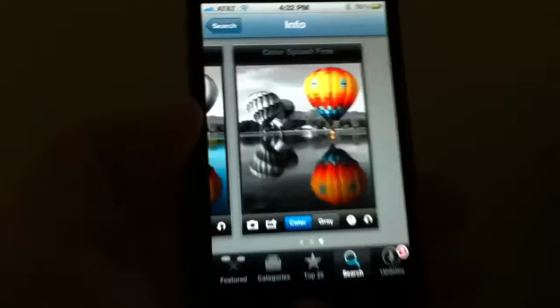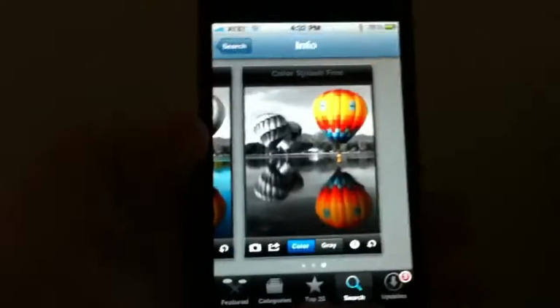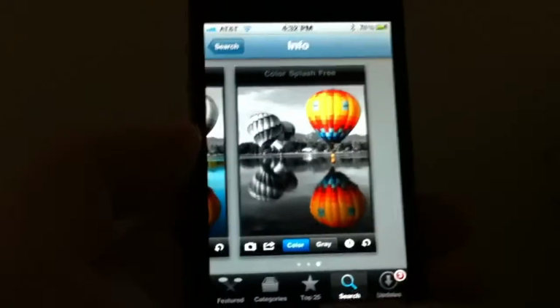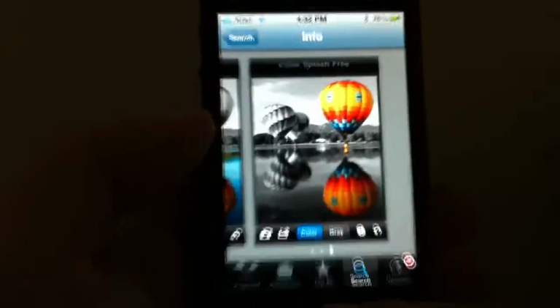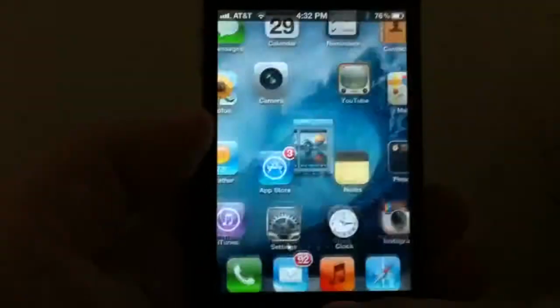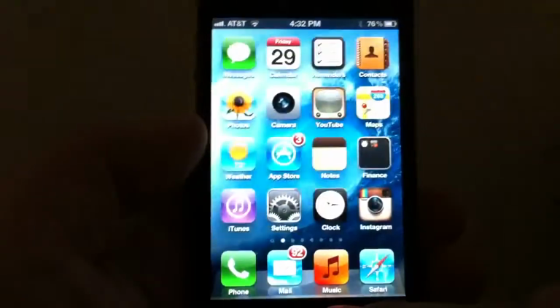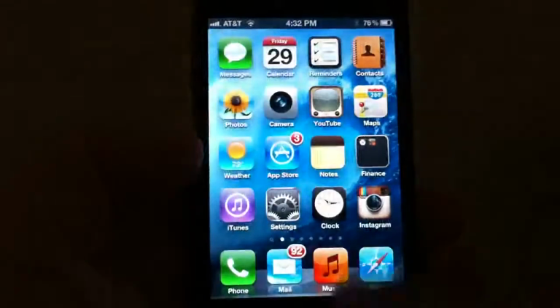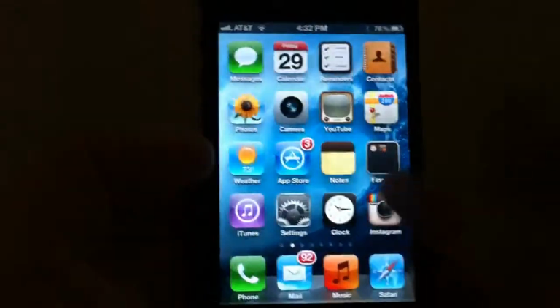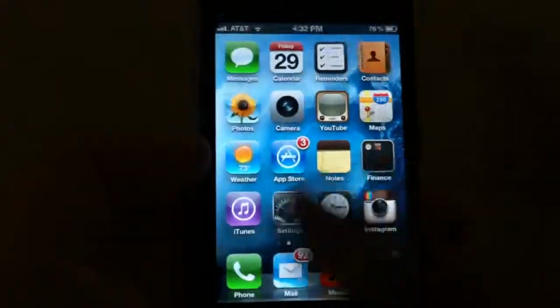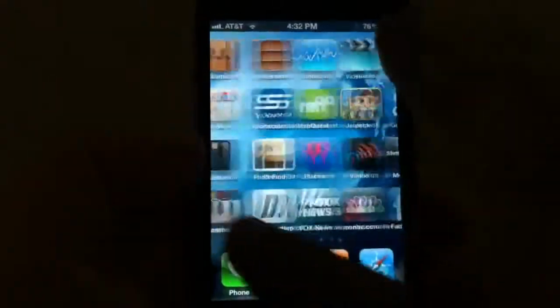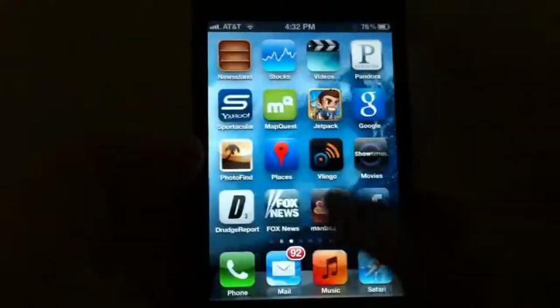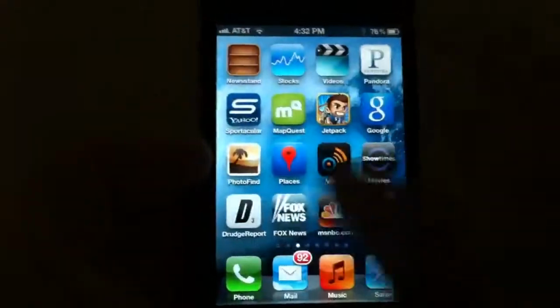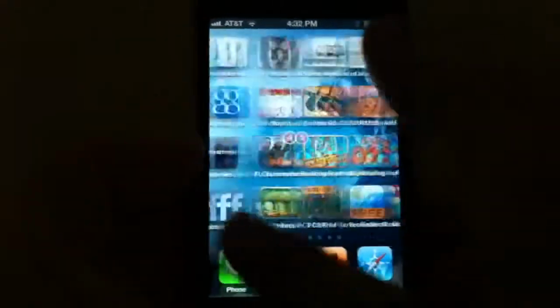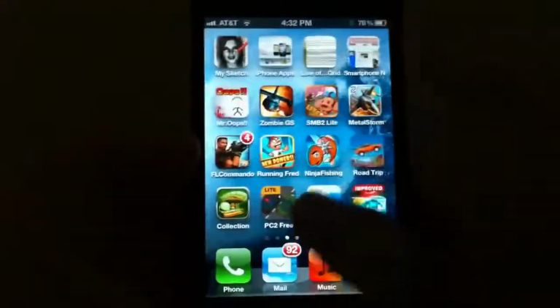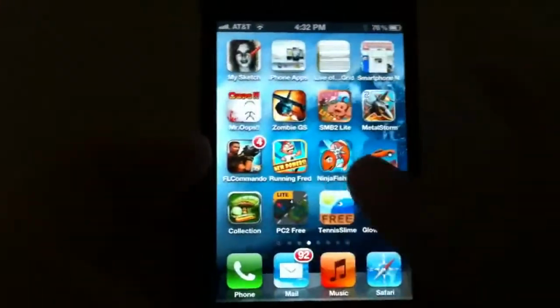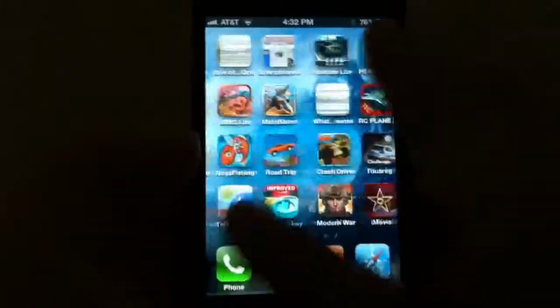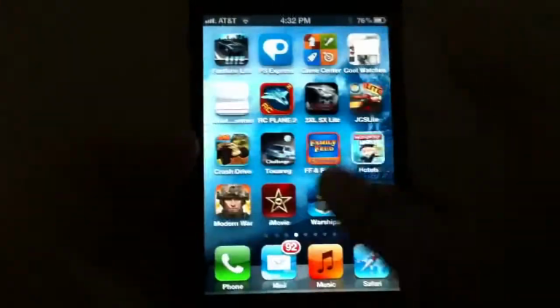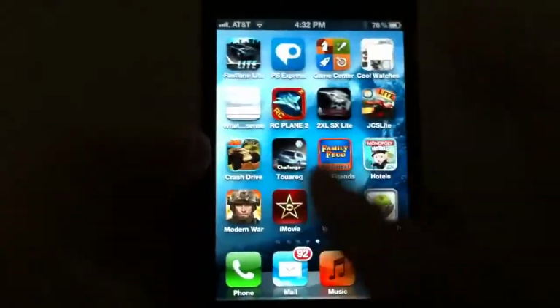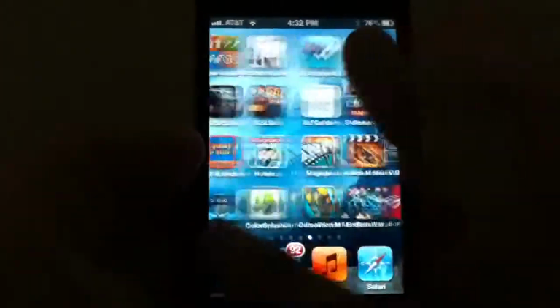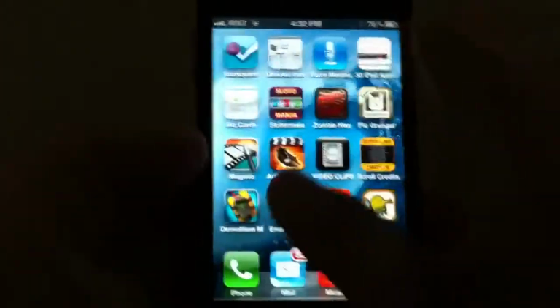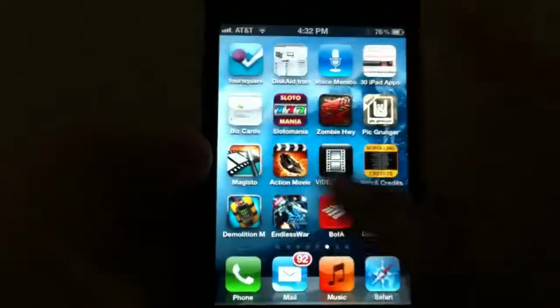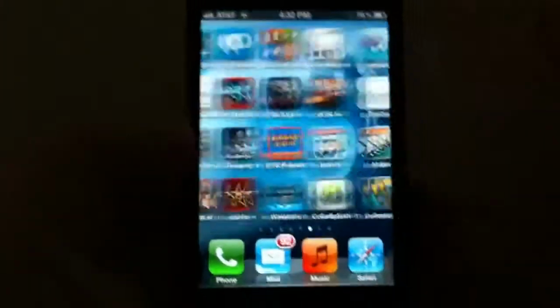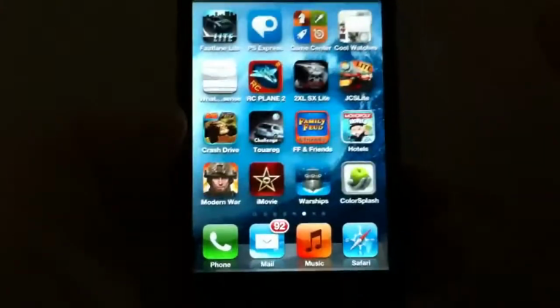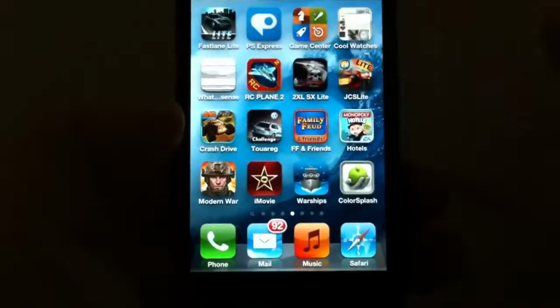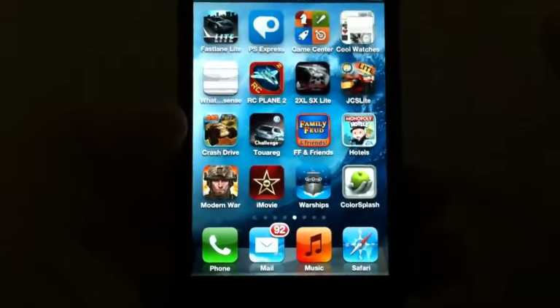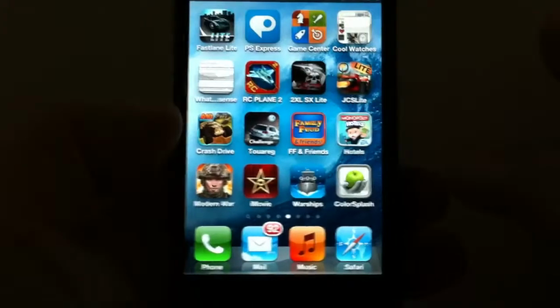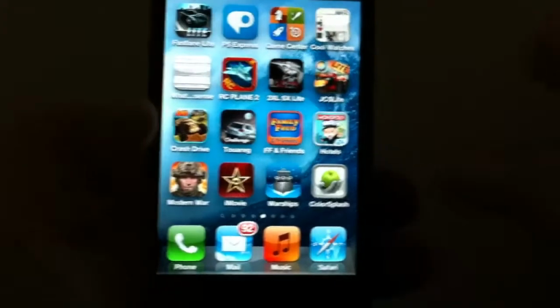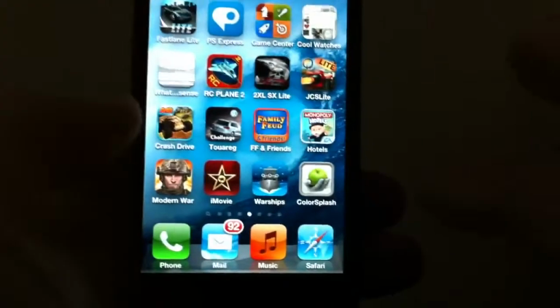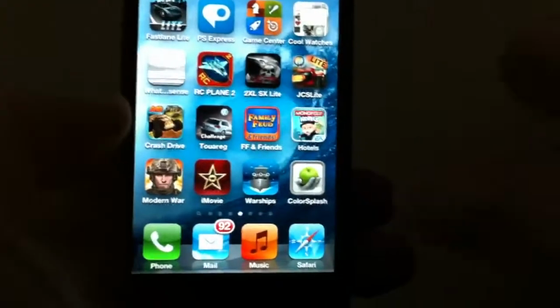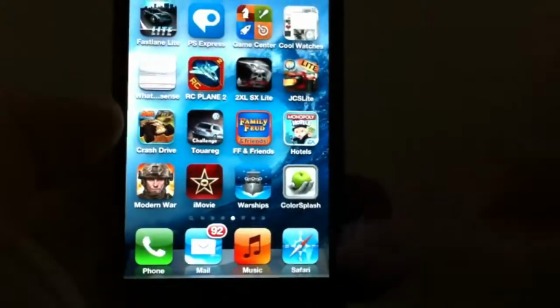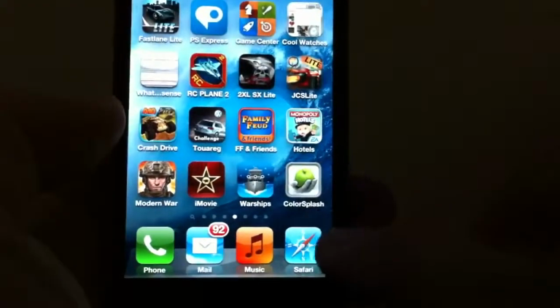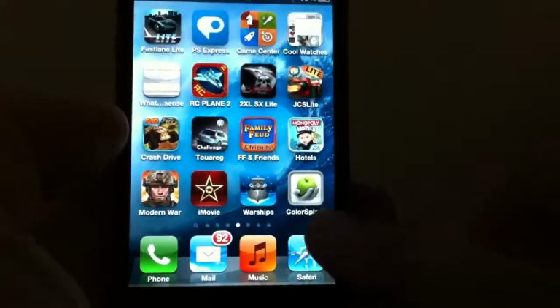I'm going to show you all about the app right now in just a few short minutes. Definitely worth the price — less than a cup of coffee.